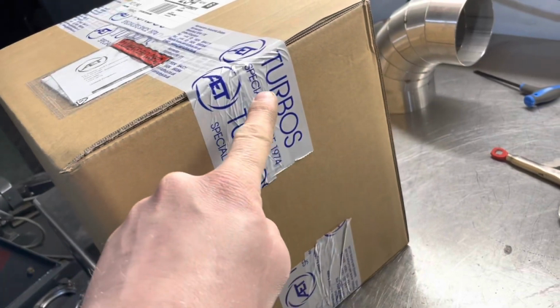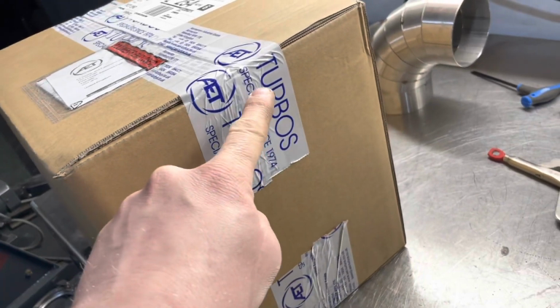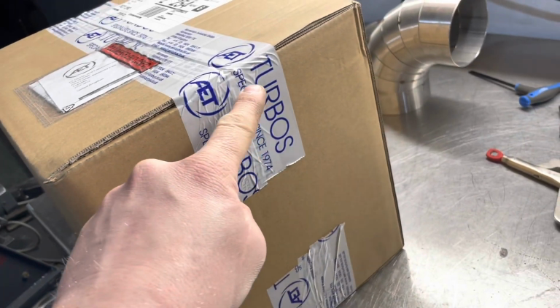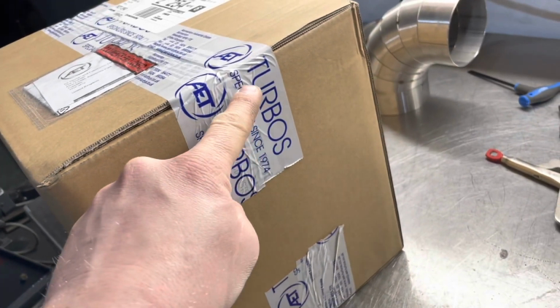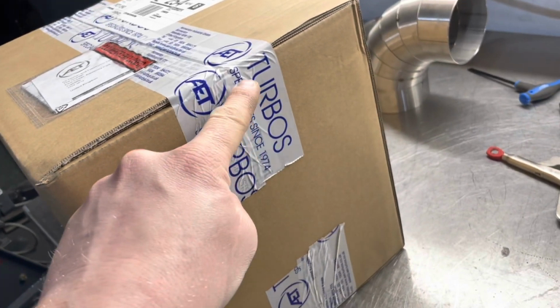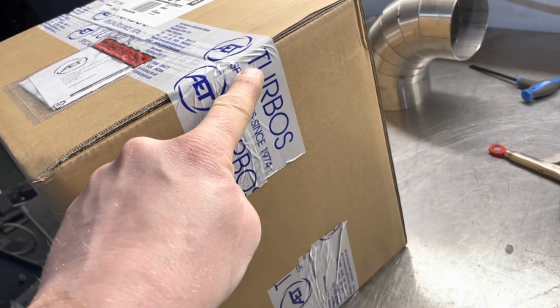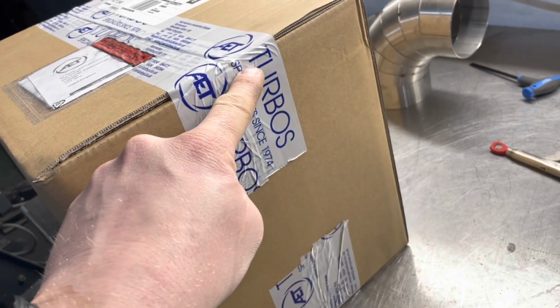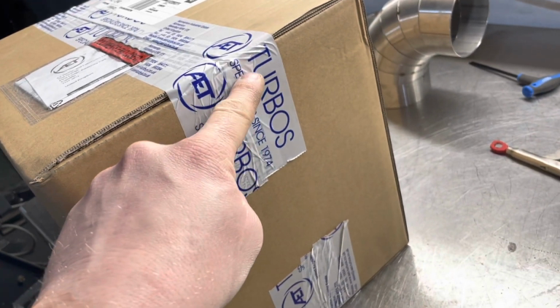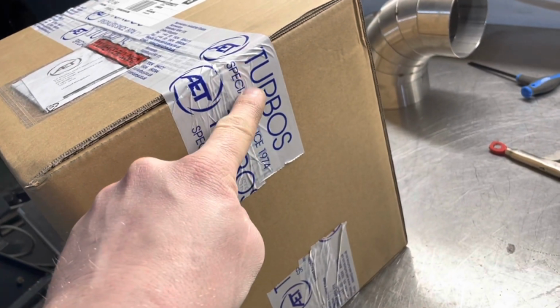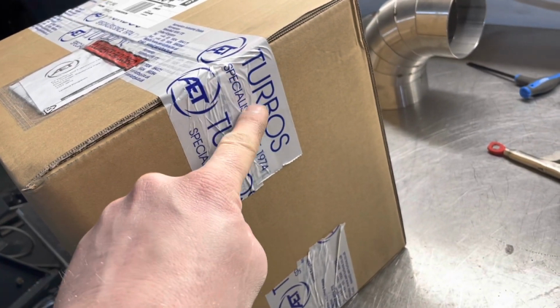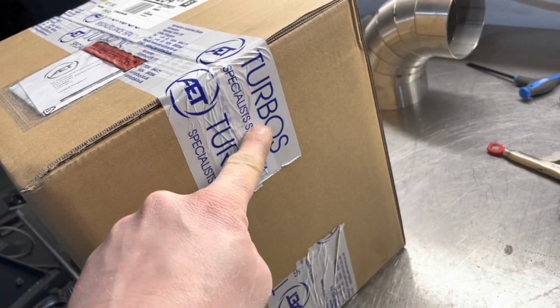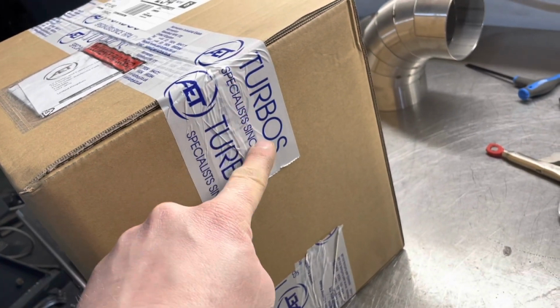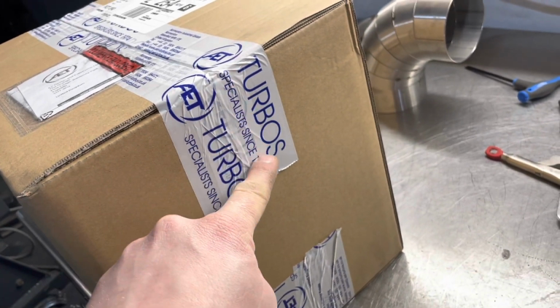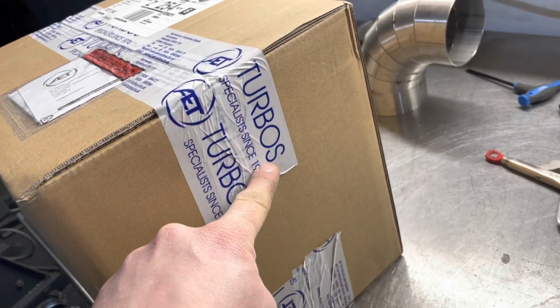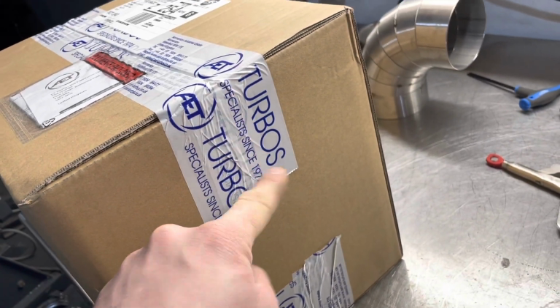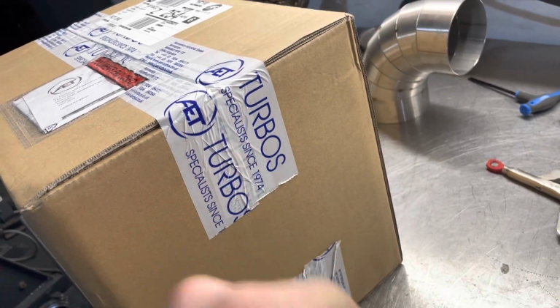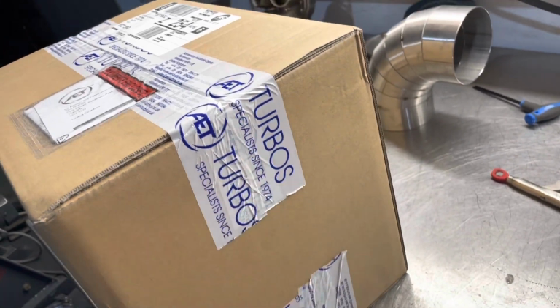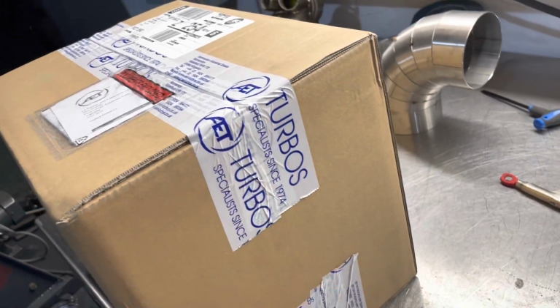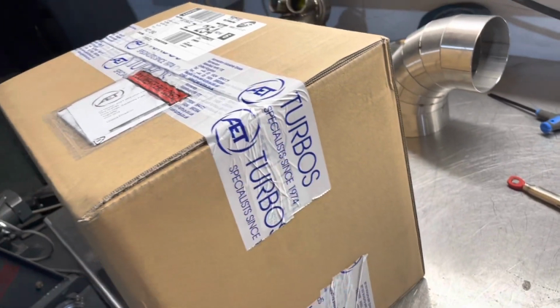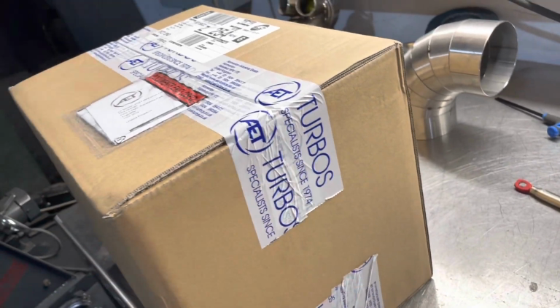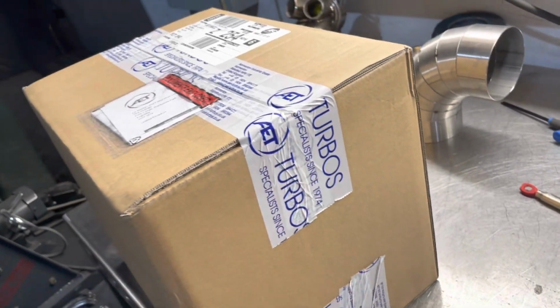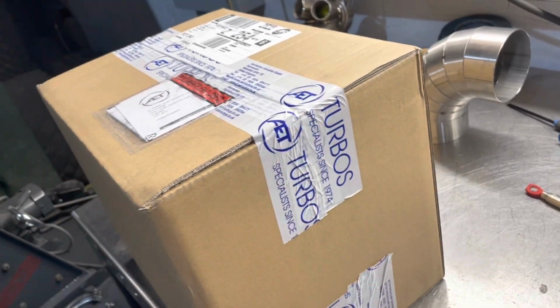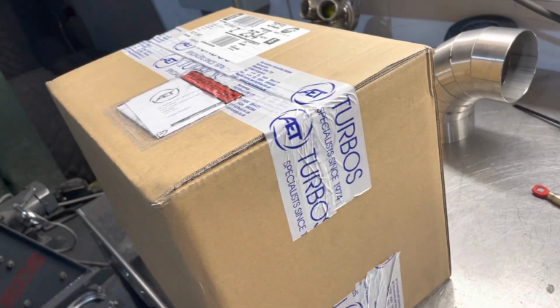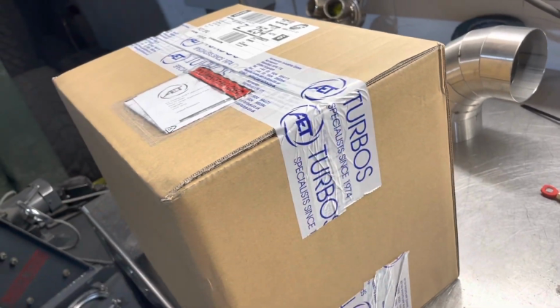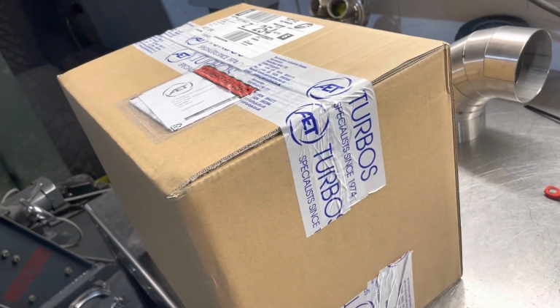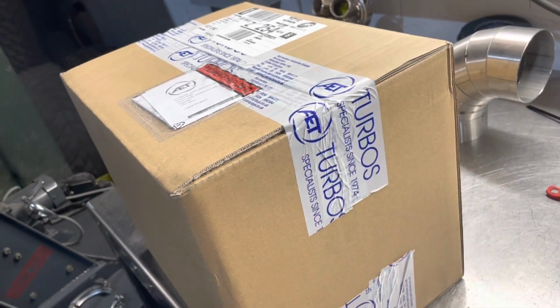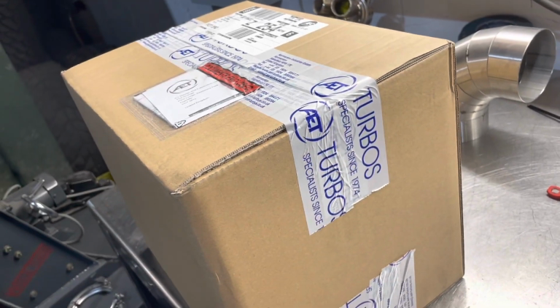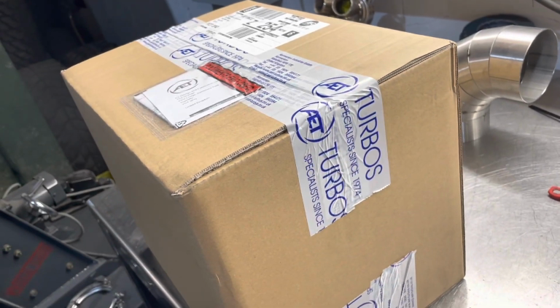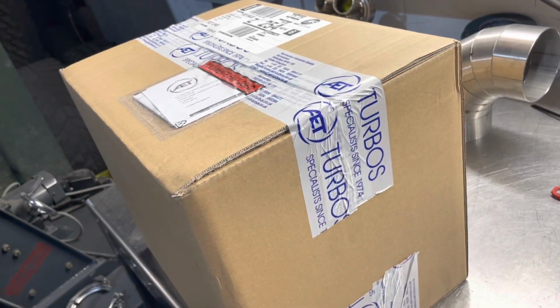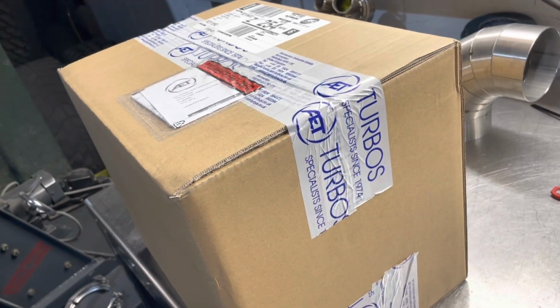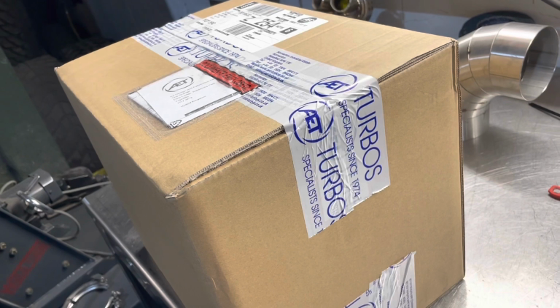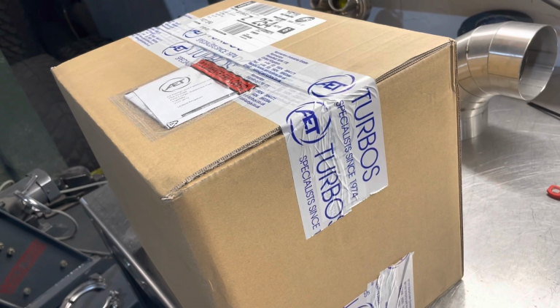Excitement doesn't even come close. Let's have a look what snail is in this box.